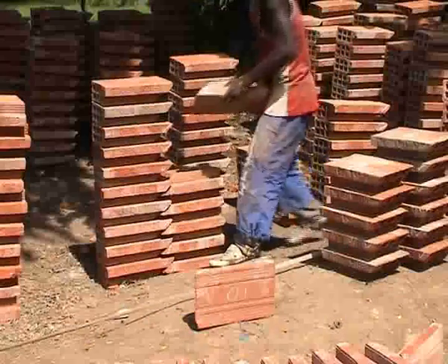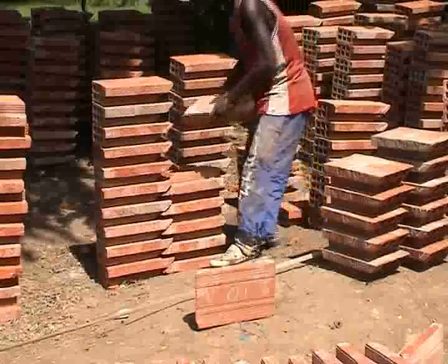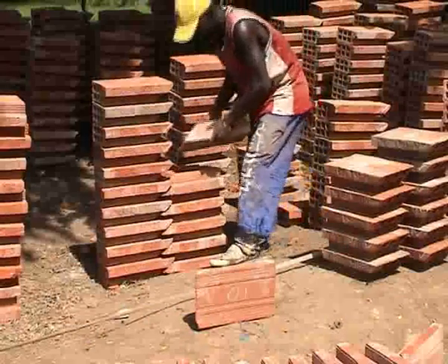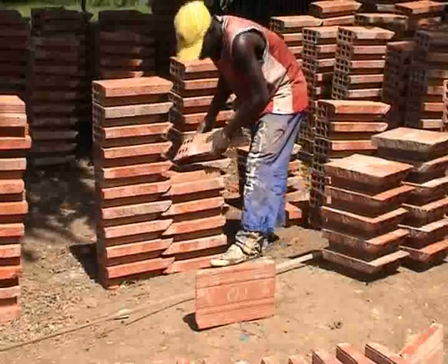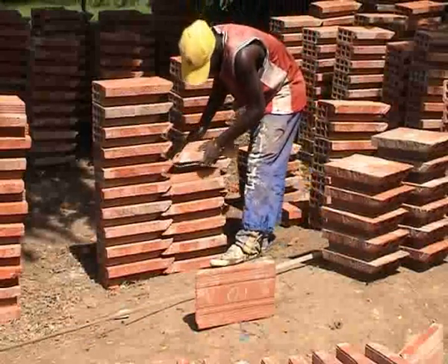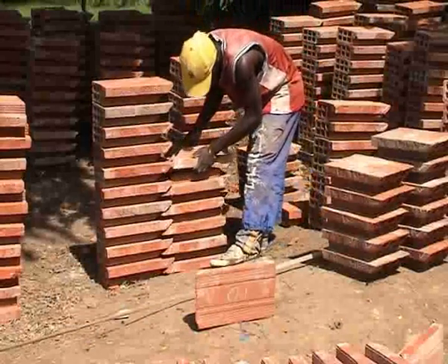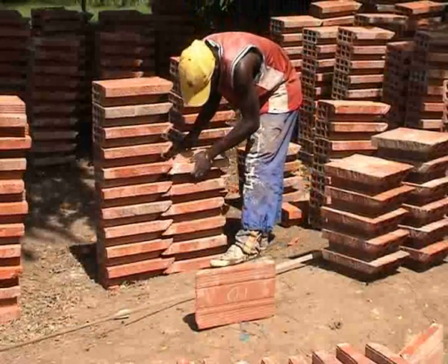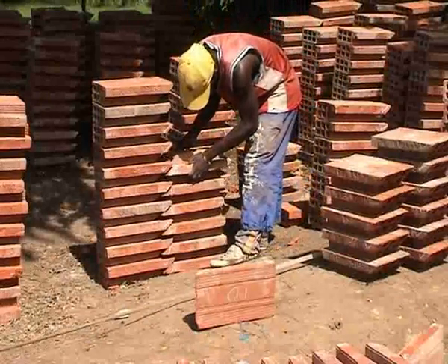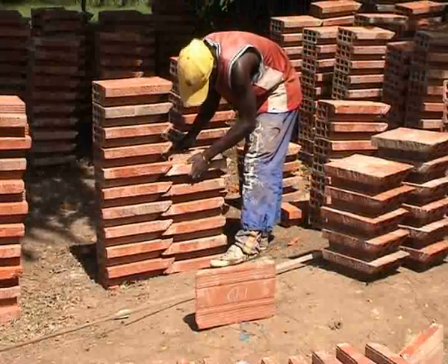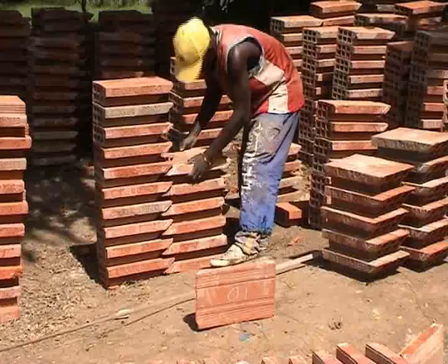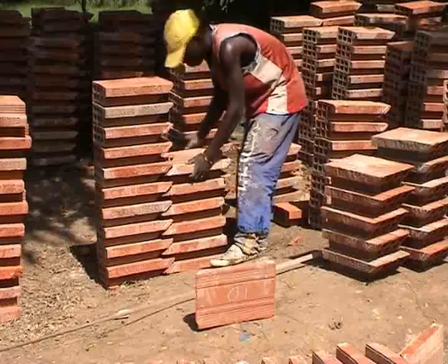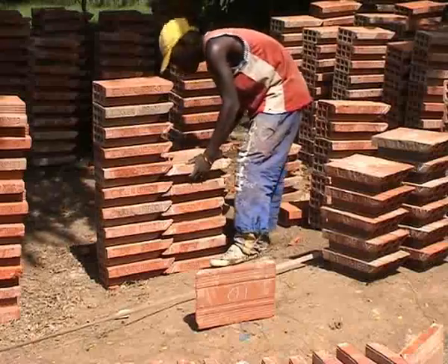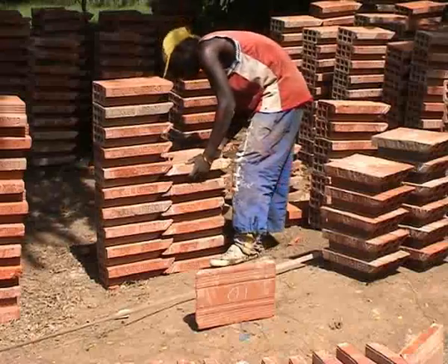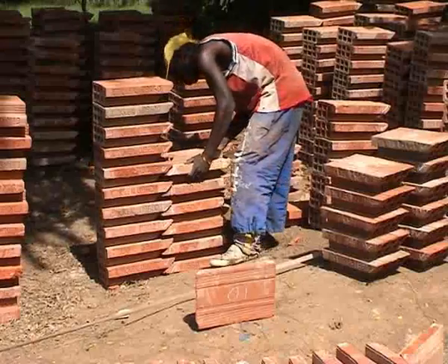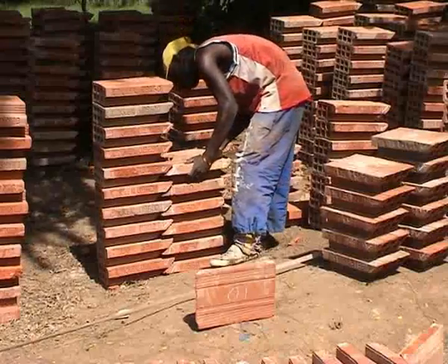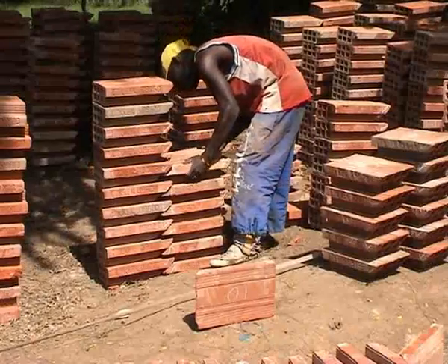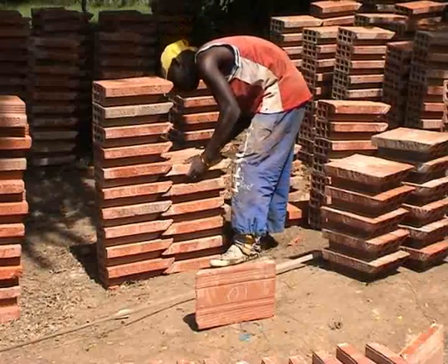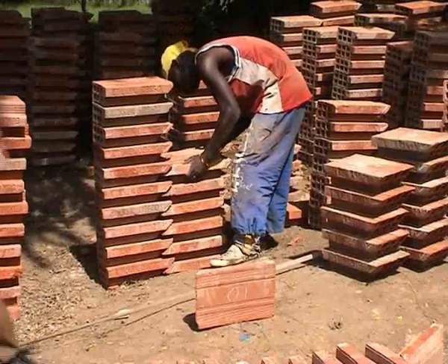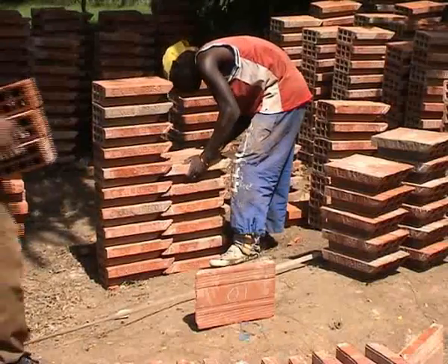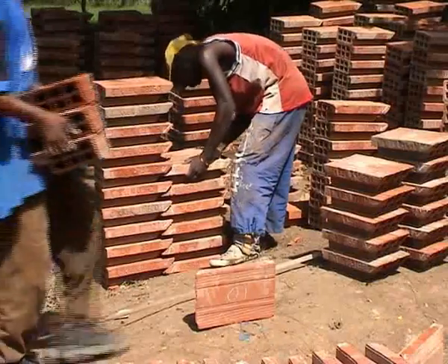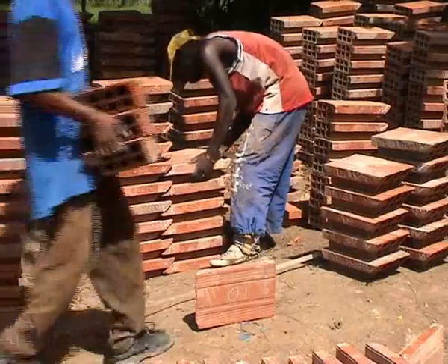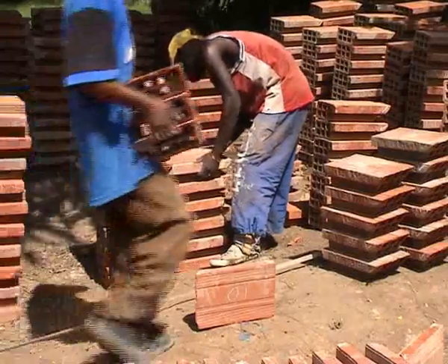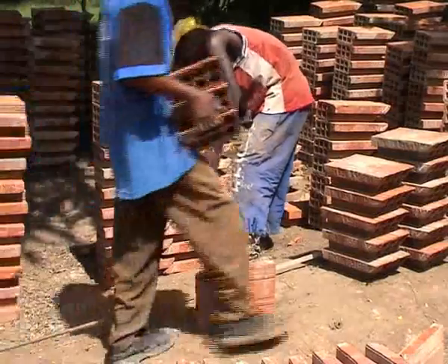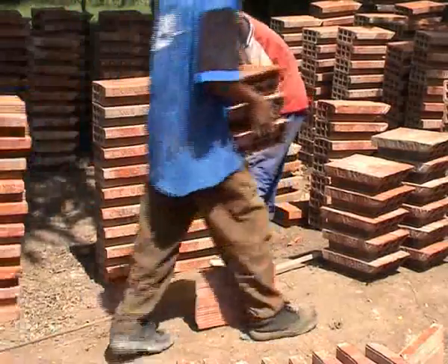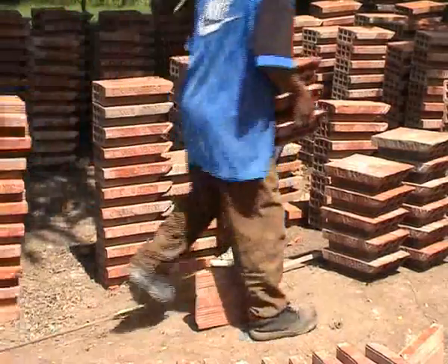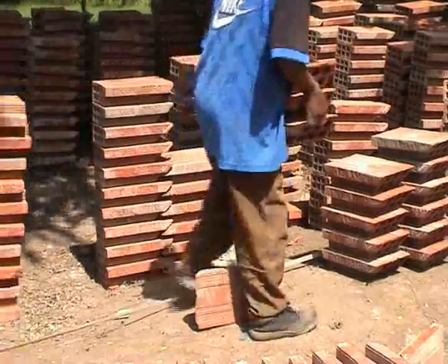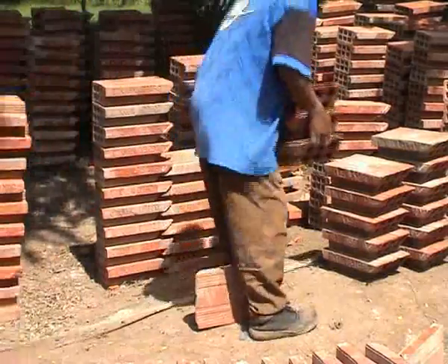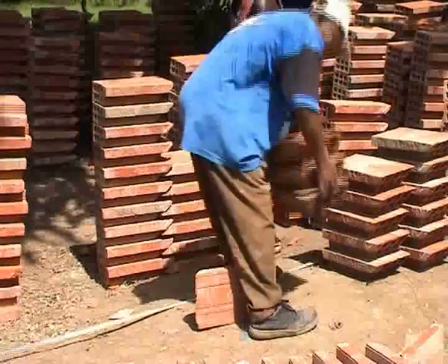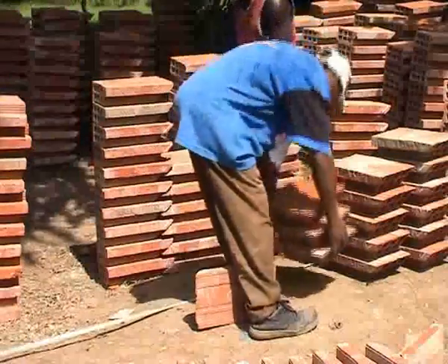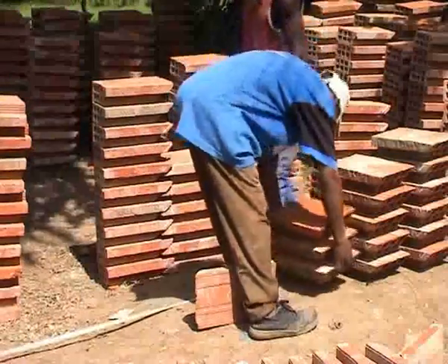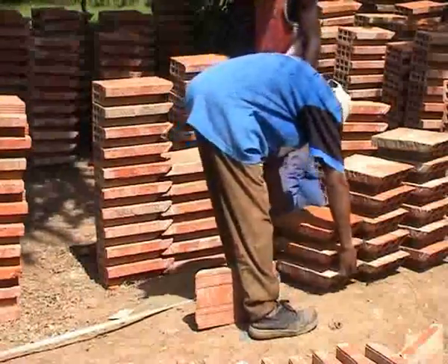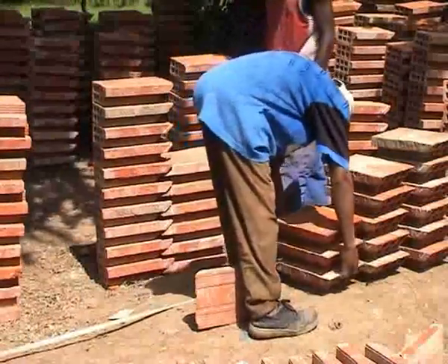The fired parts now have the recognisable red colour and are sorted and quality checked in preparation for the construction process.